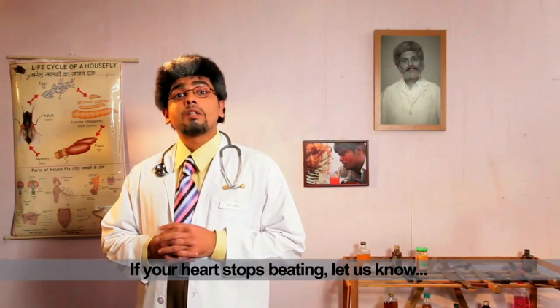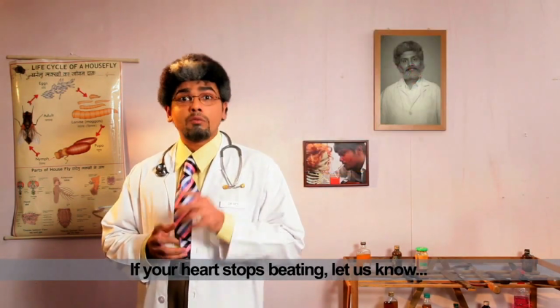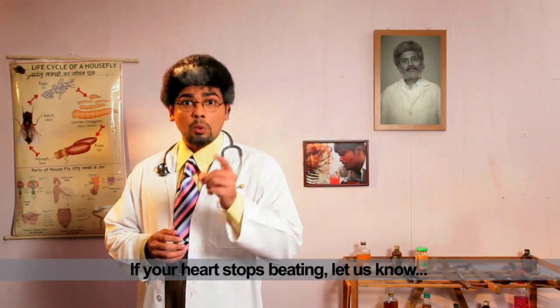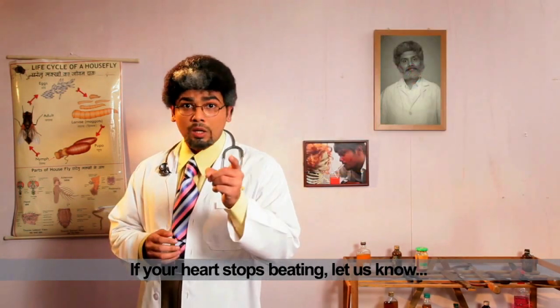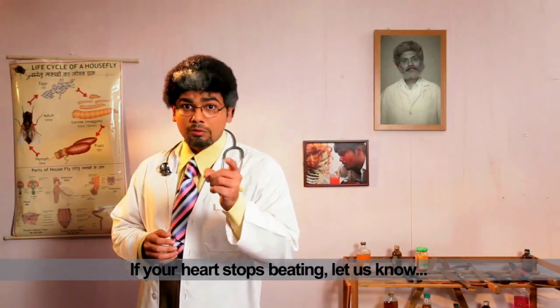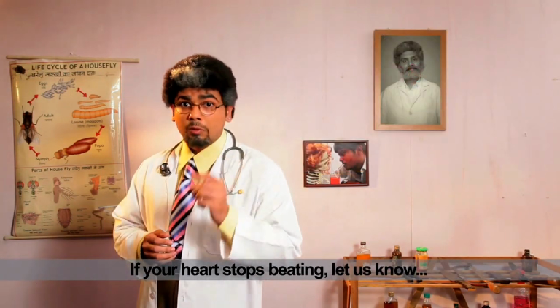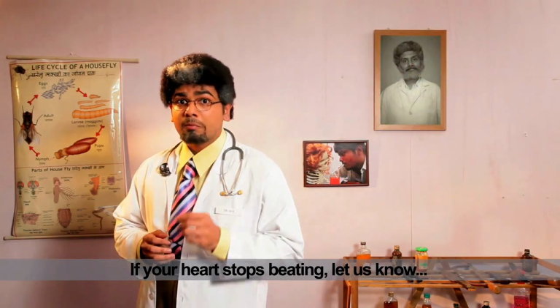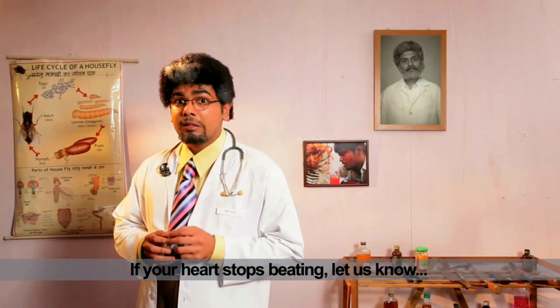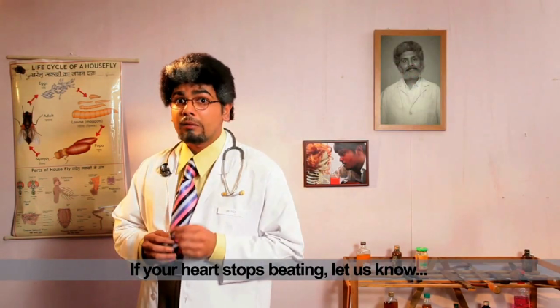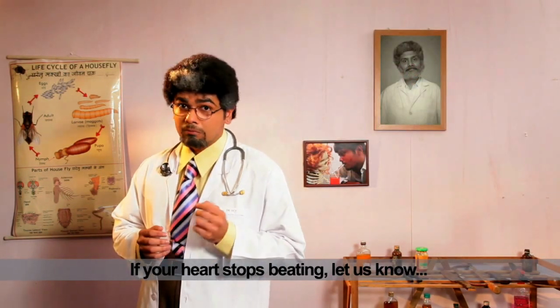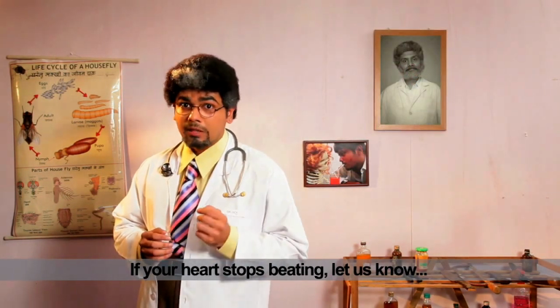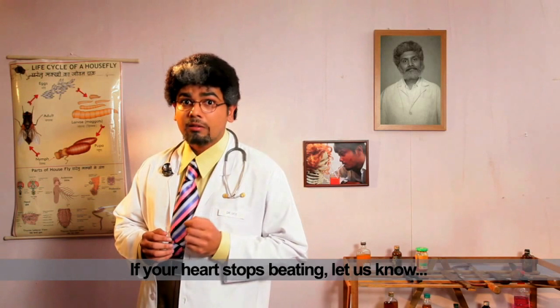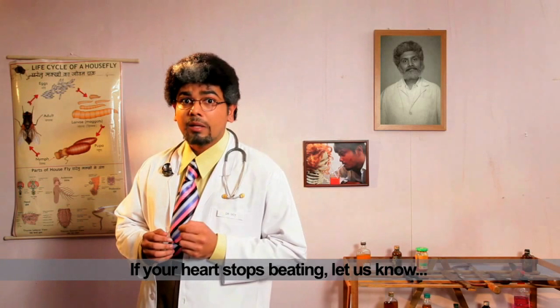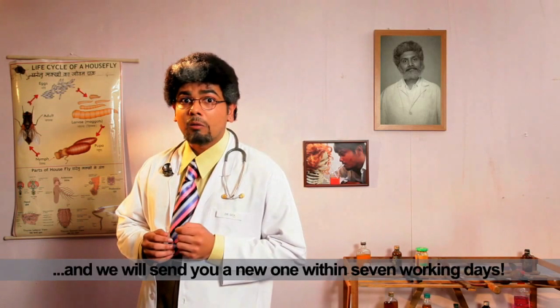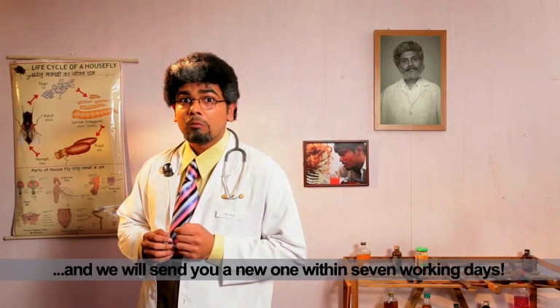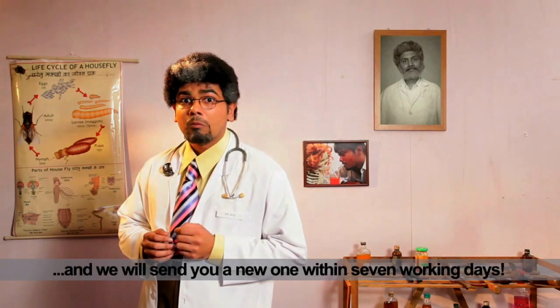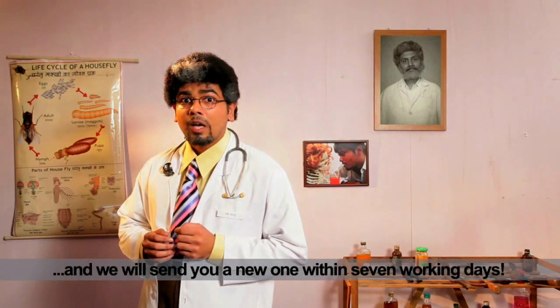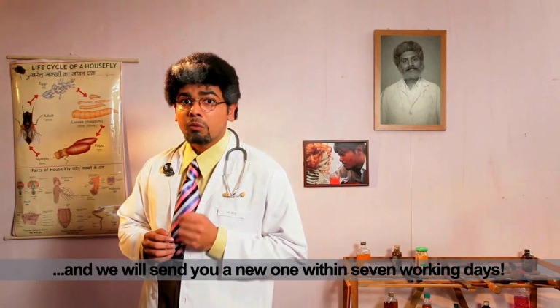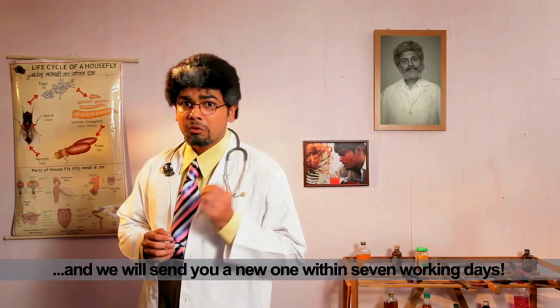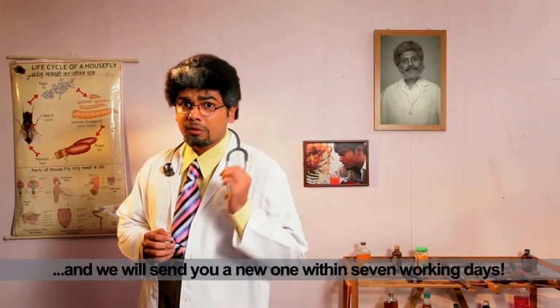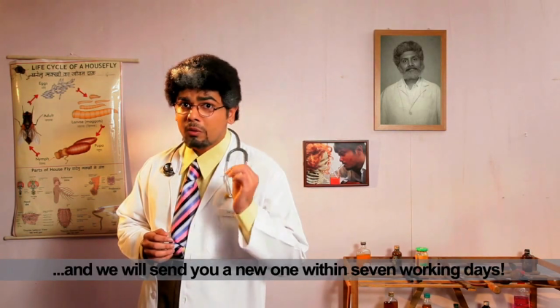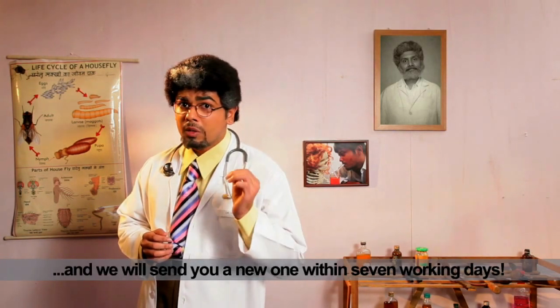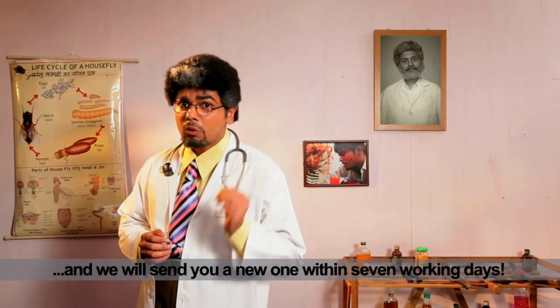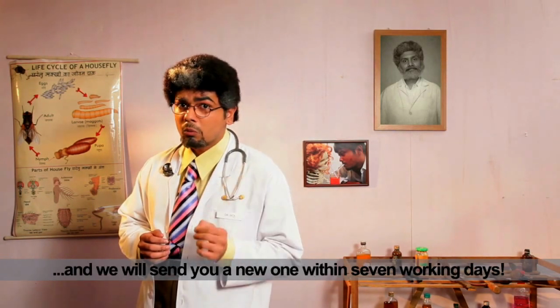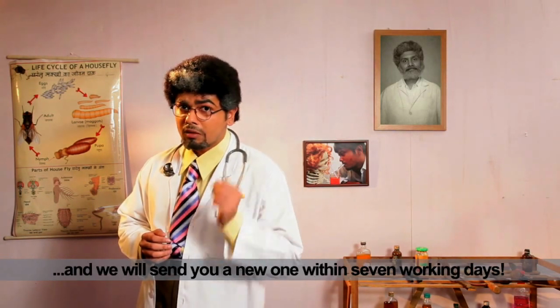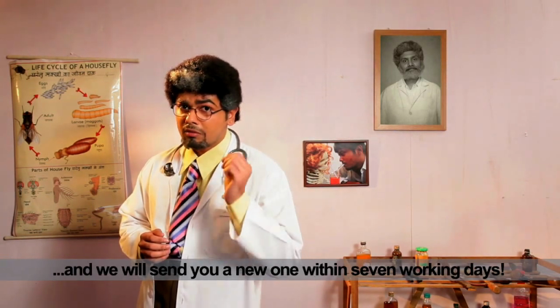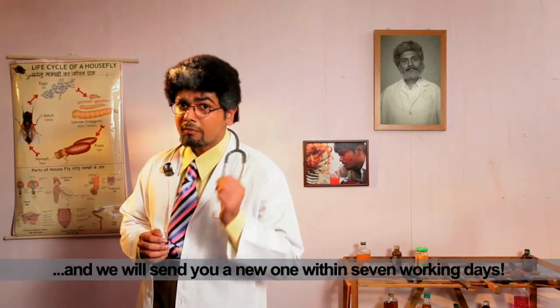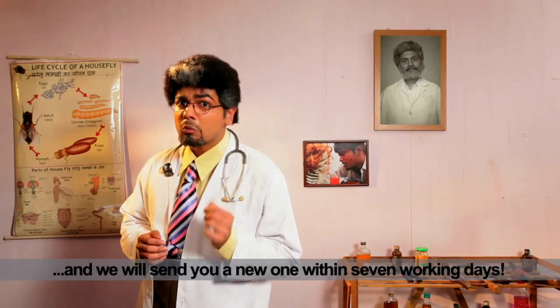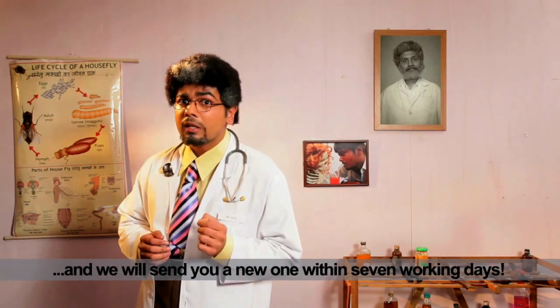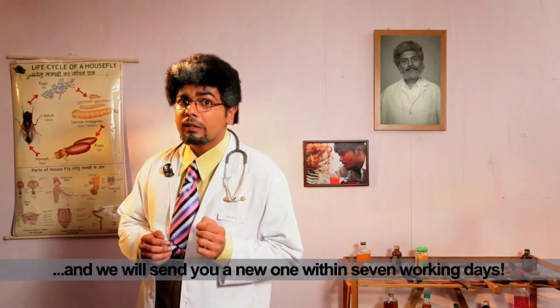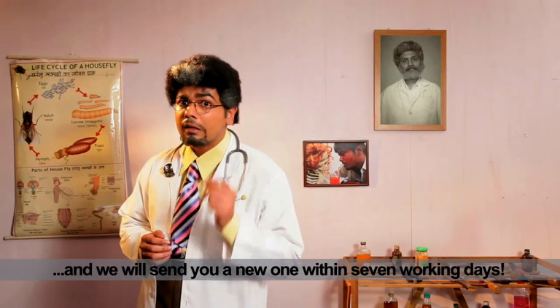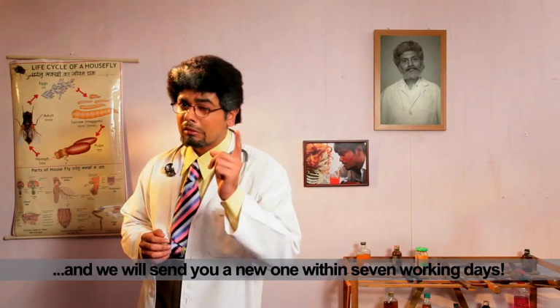If your heart stops beating, let us know, and we will send you a new one within seven working days.